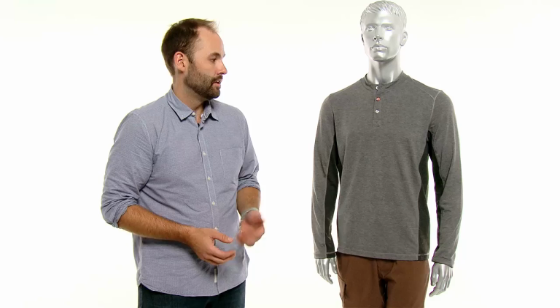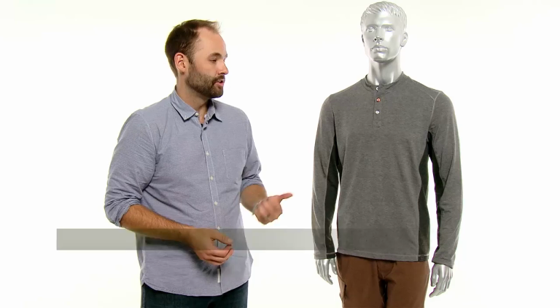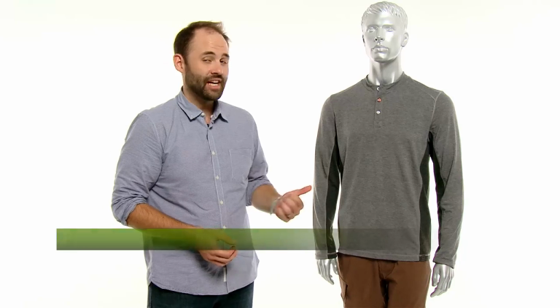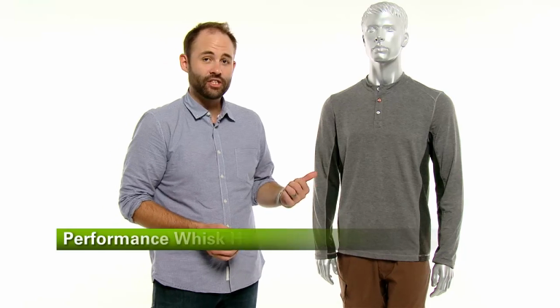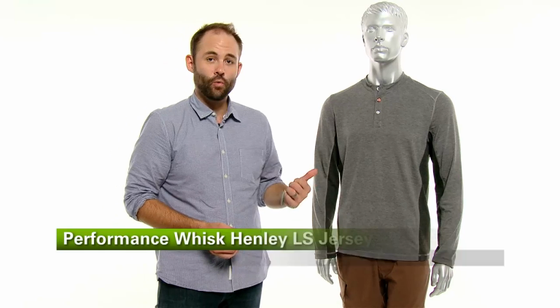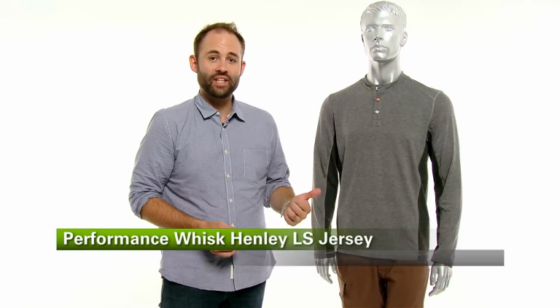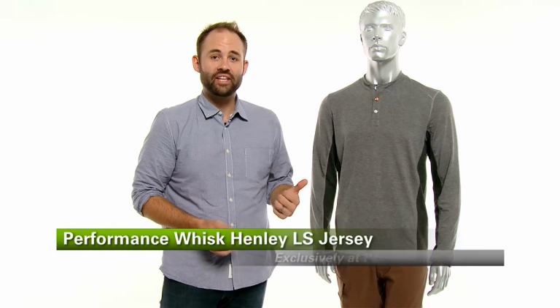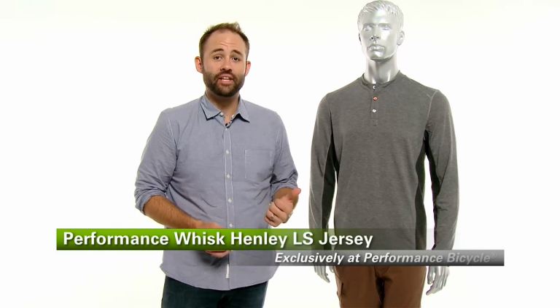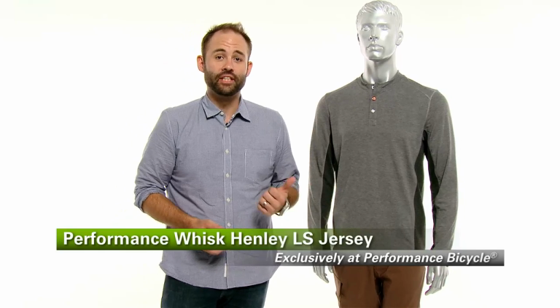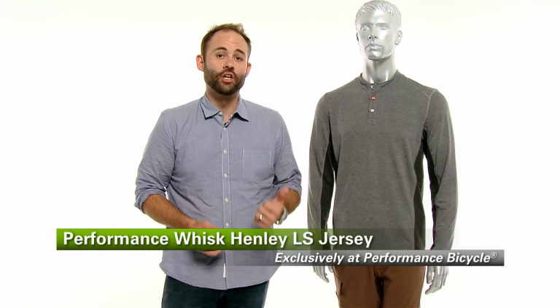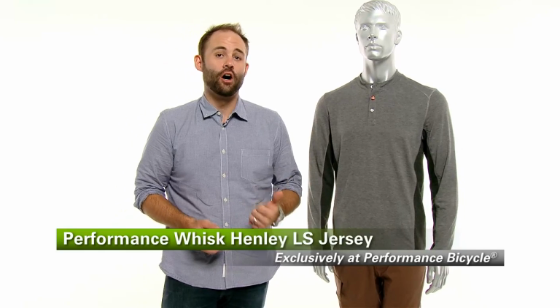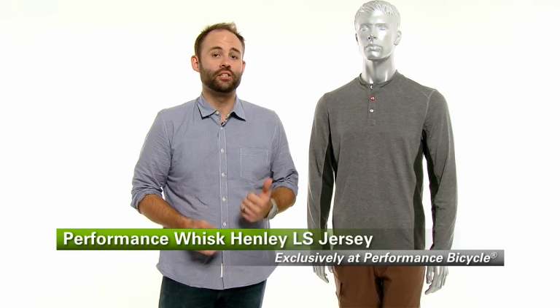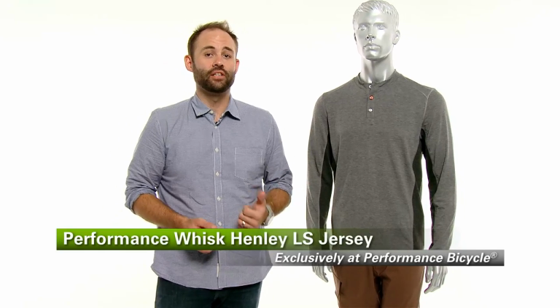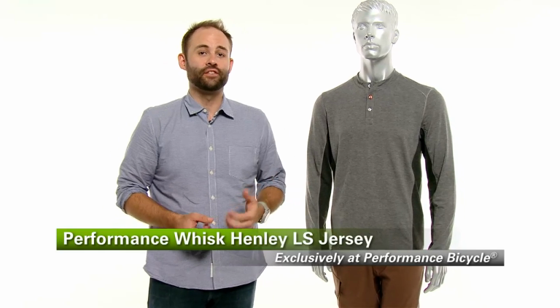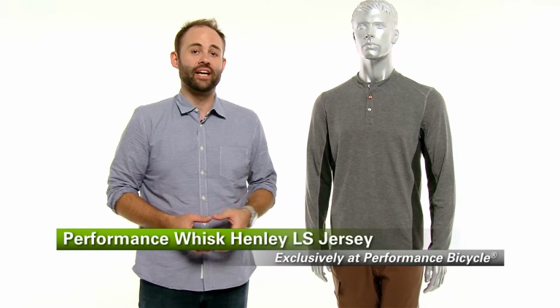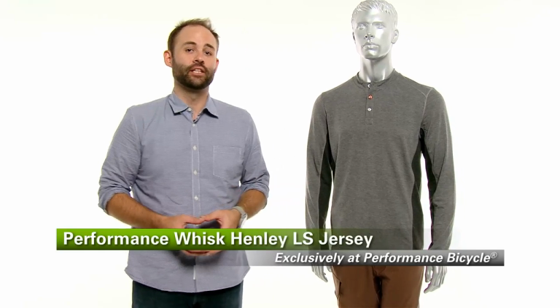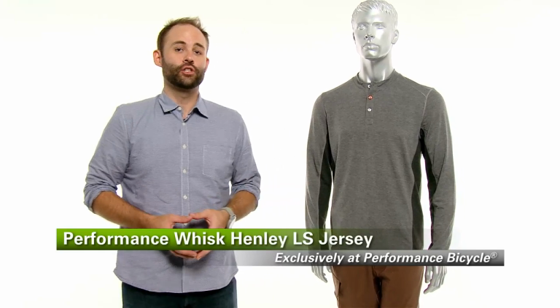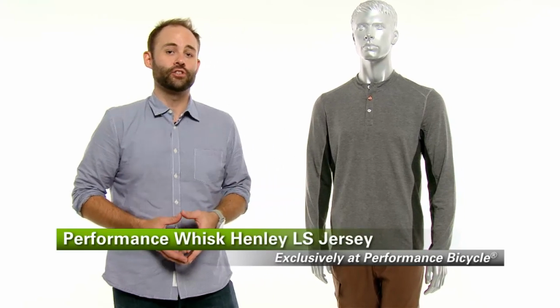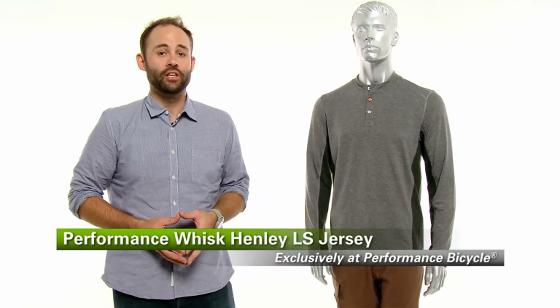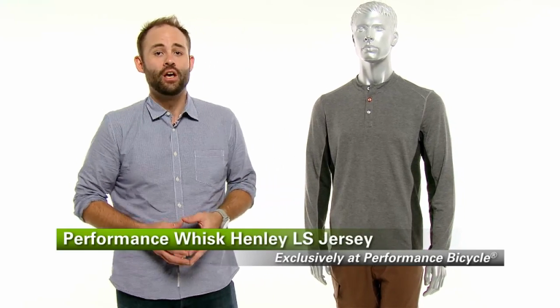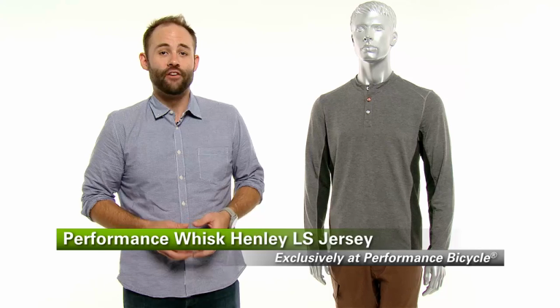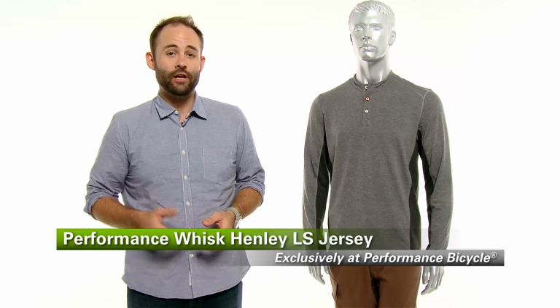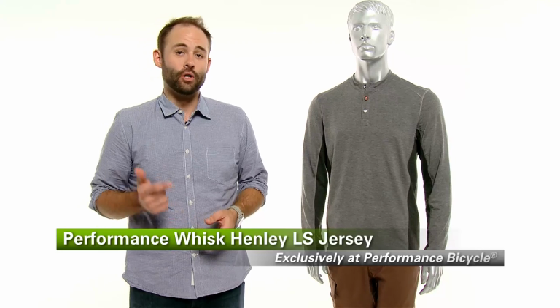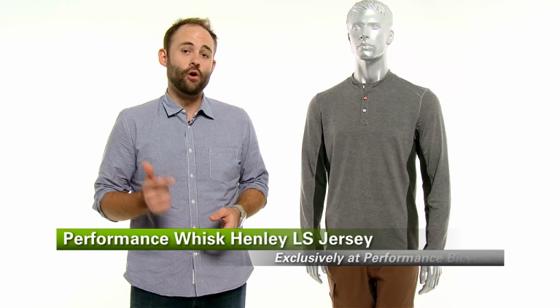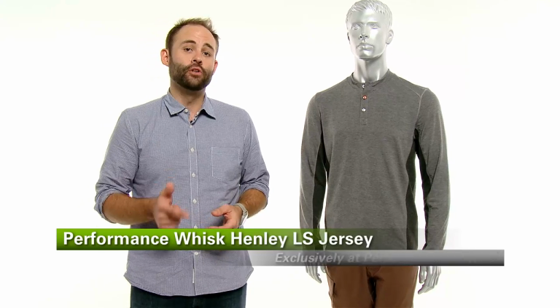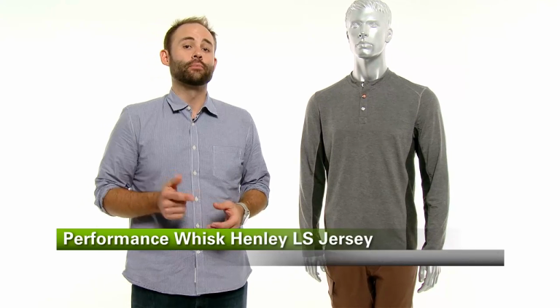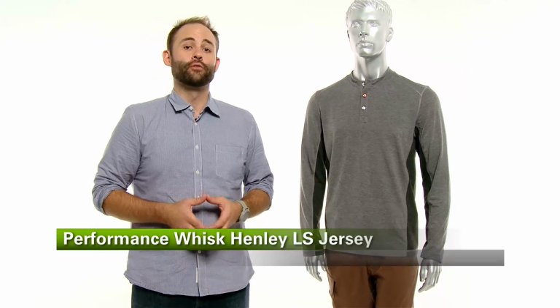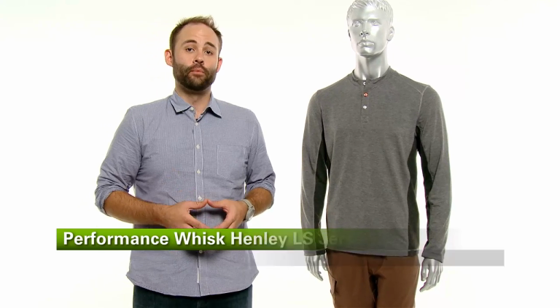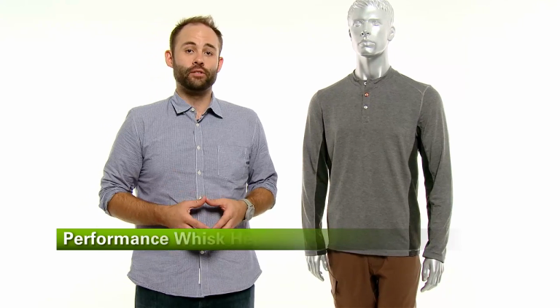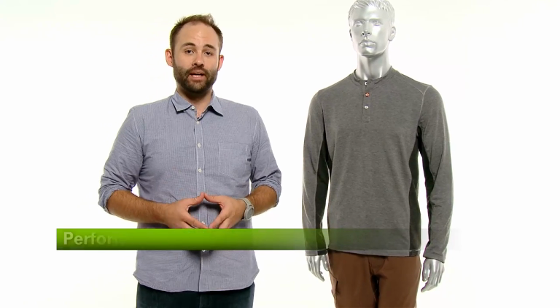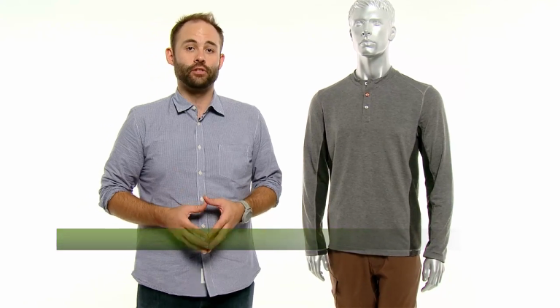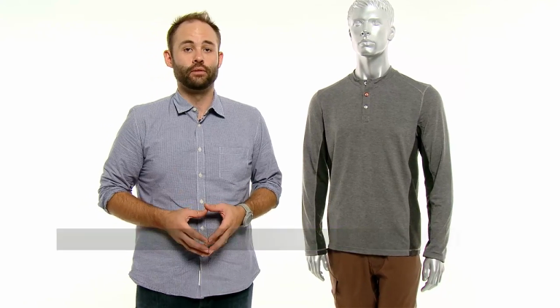So that's the Whisk Henley Long Sleeve Cycling Jersey, available only at Performance Bicycle.